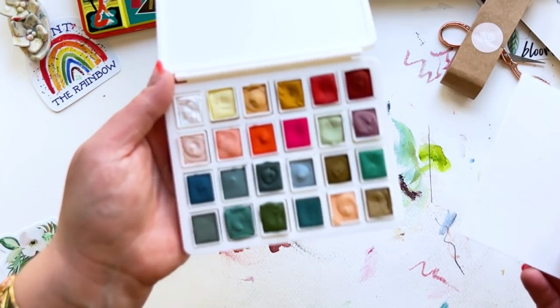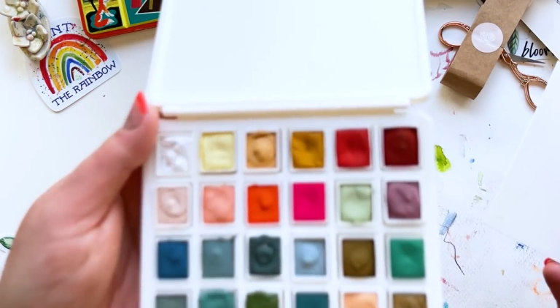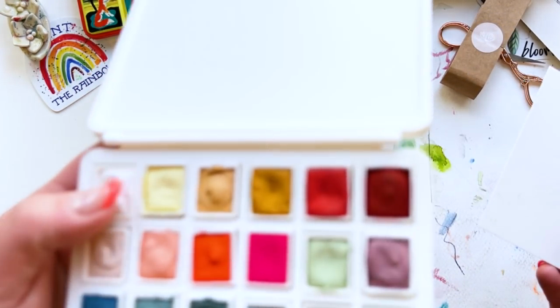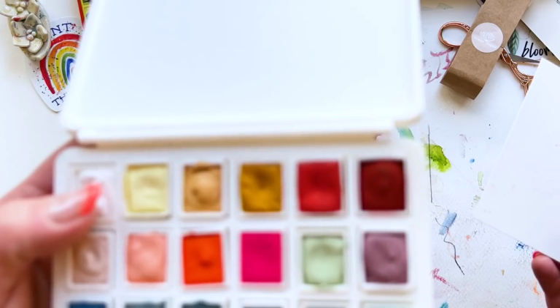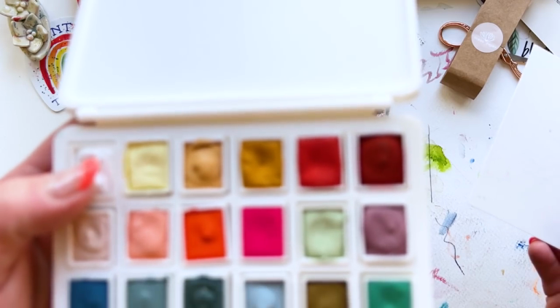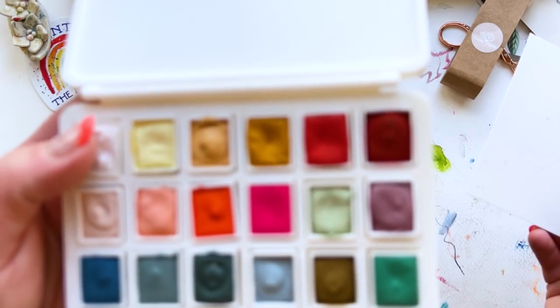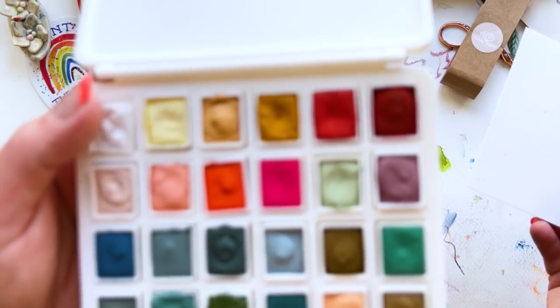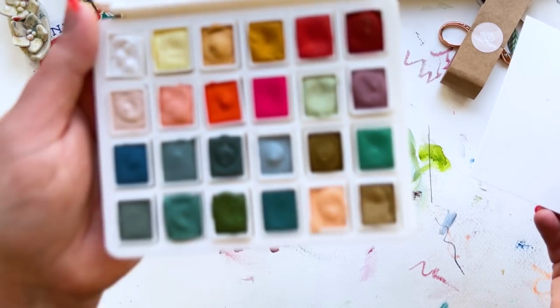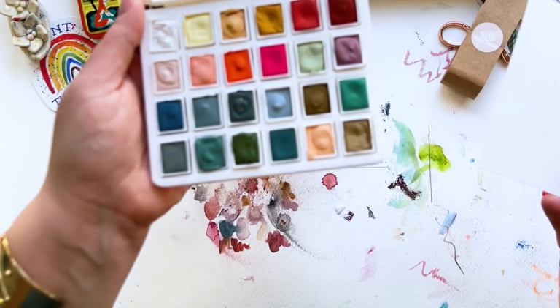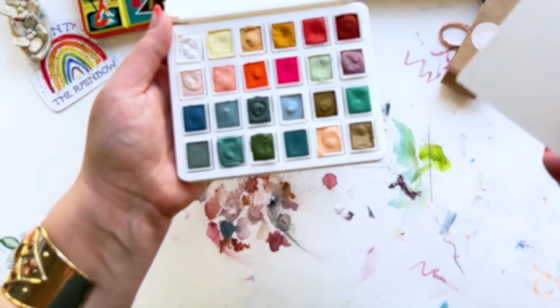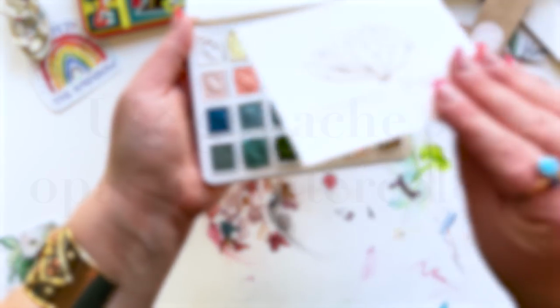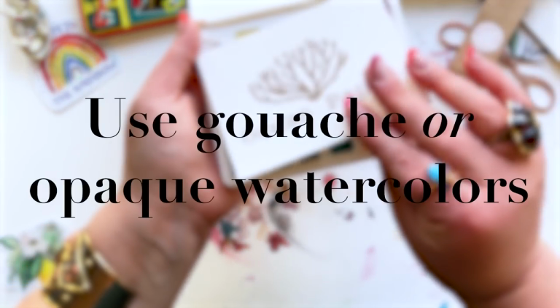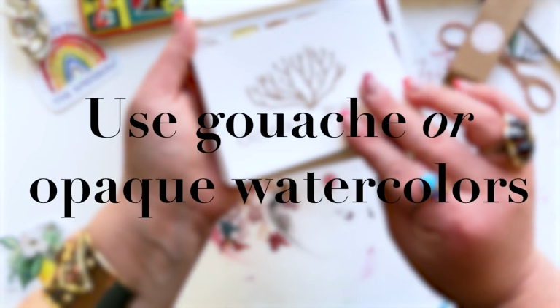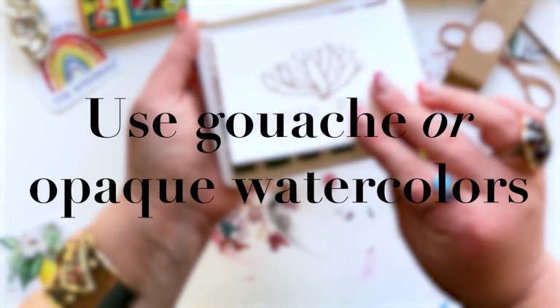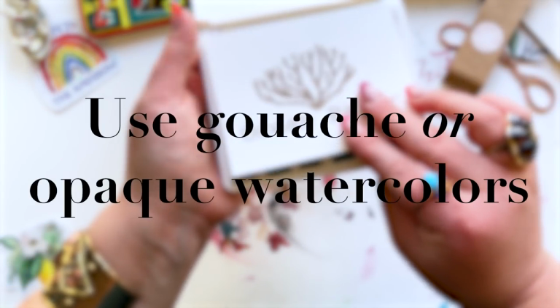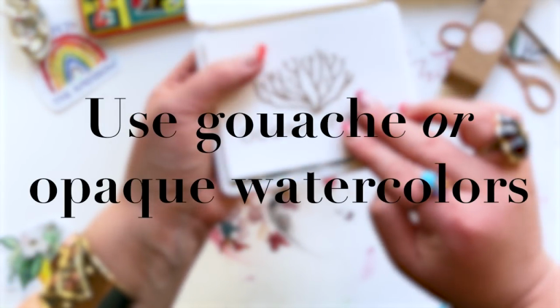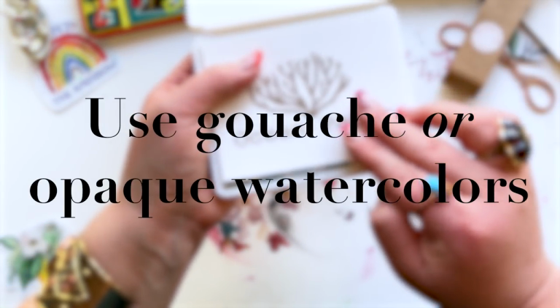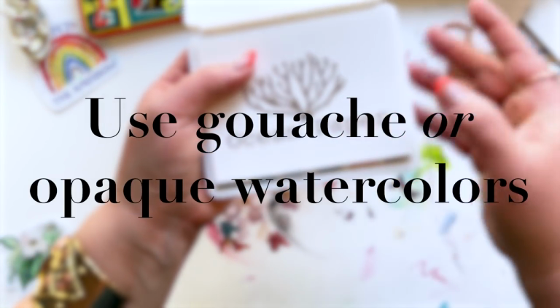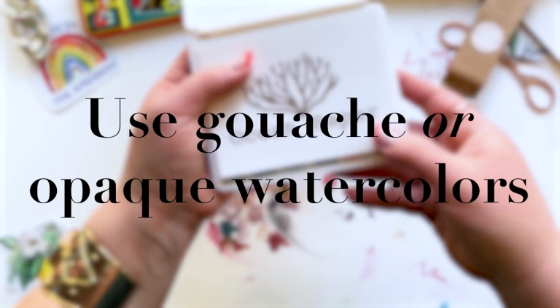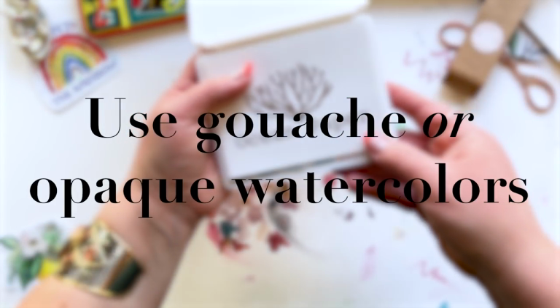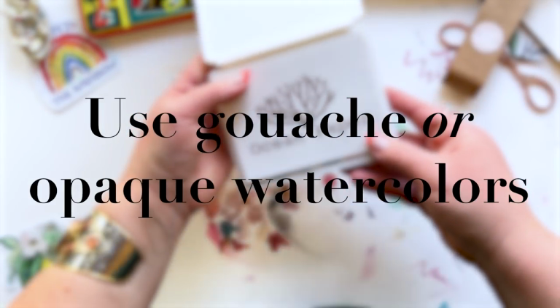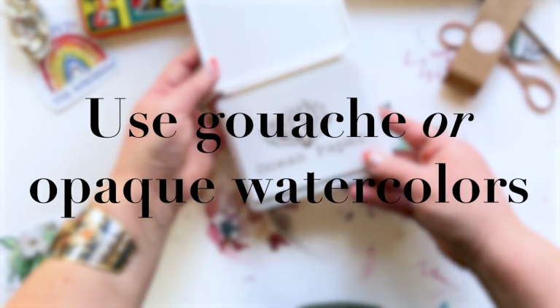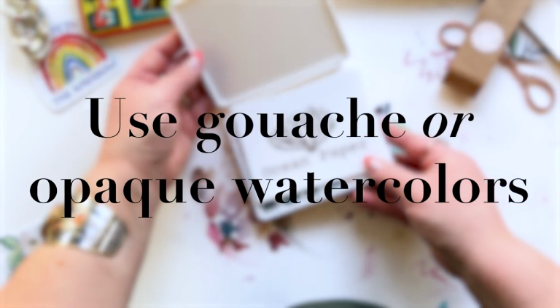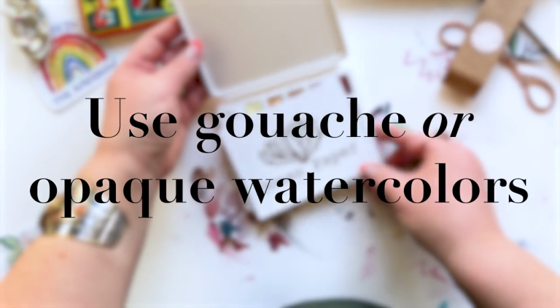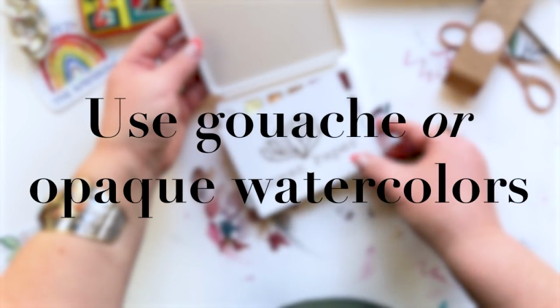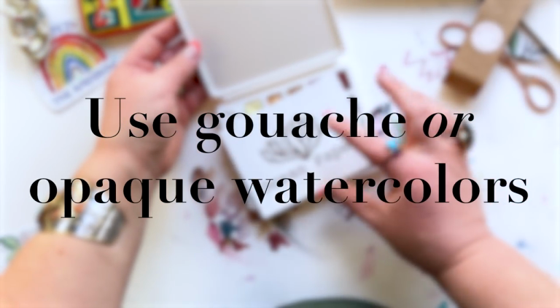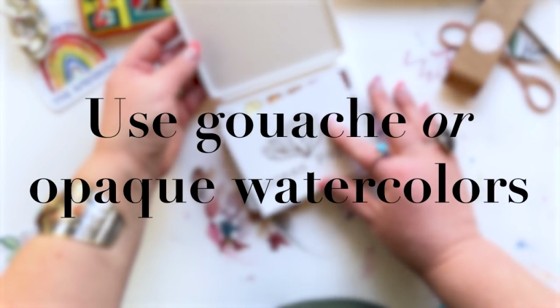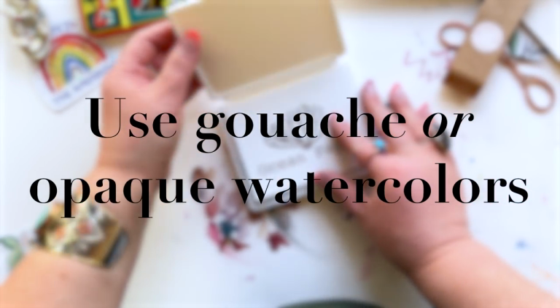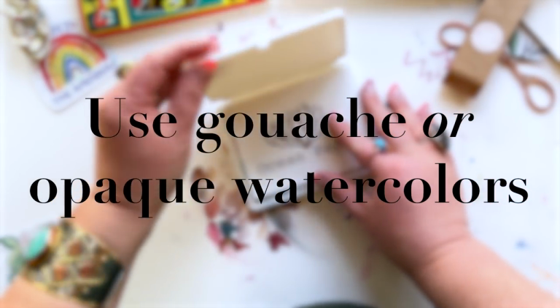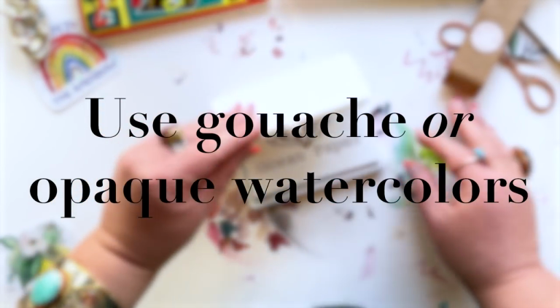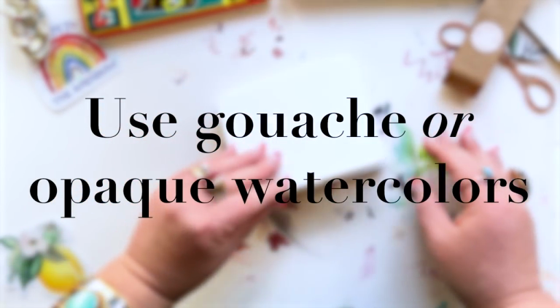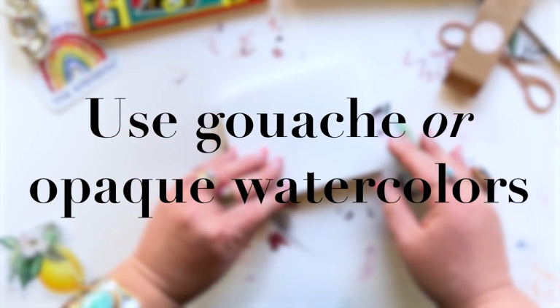I am using one of my newest handmade watercolor palettes. It's called Ocean Paper, and they're definitely more opaque watercolor, so it's gonna work really well on the black surface. So if you're trying this, definitely use a gouache, or if you have a watercolor brand that's more opaque, that's what you're gonna want to use.